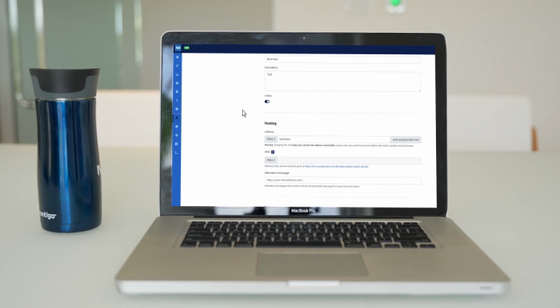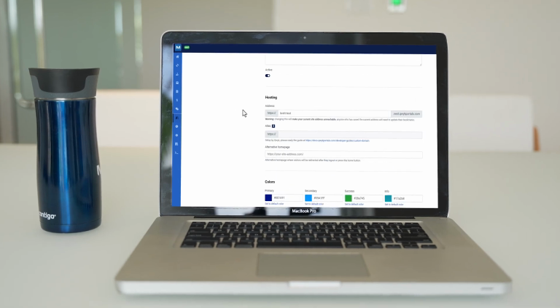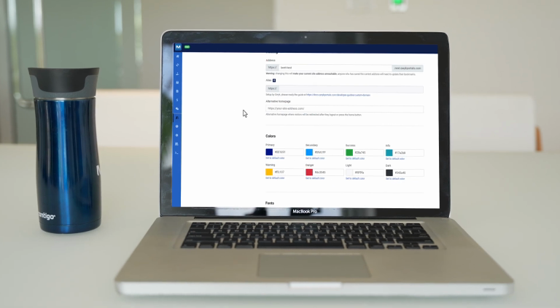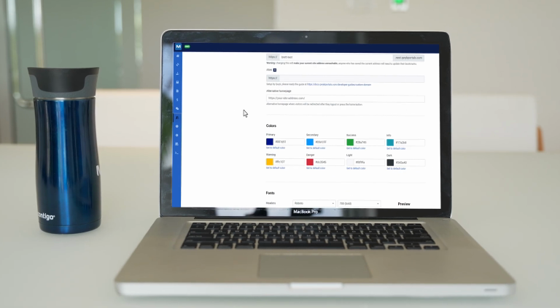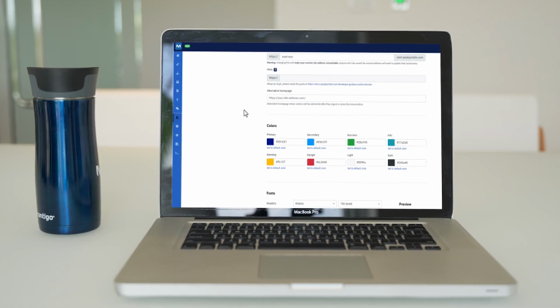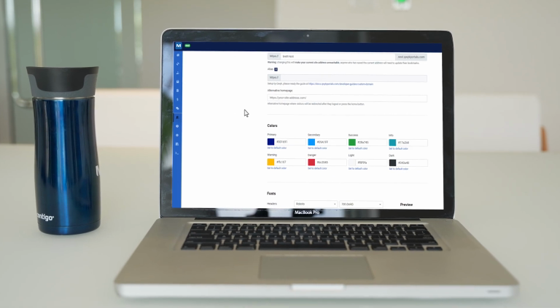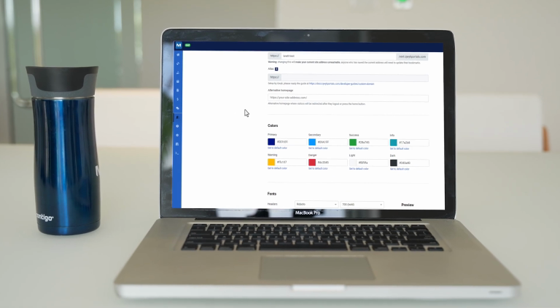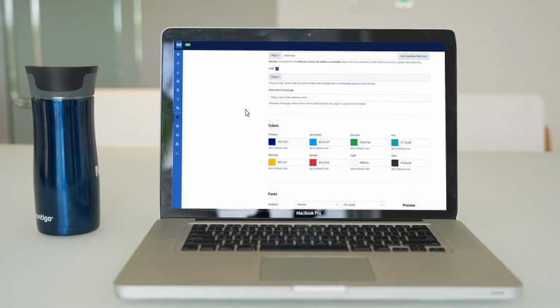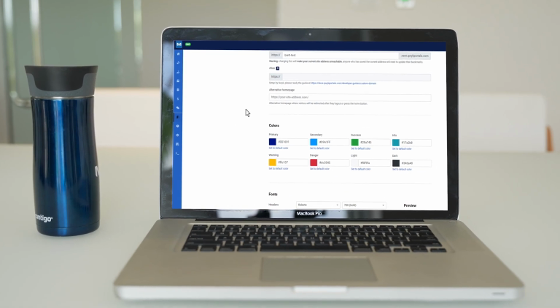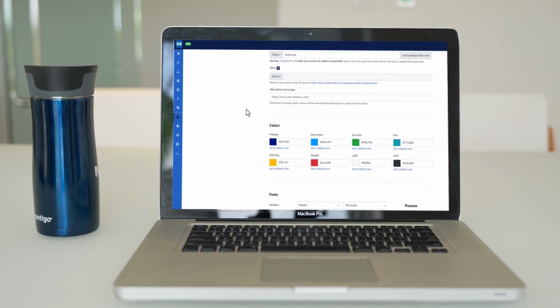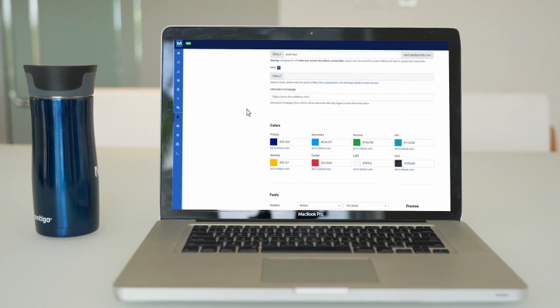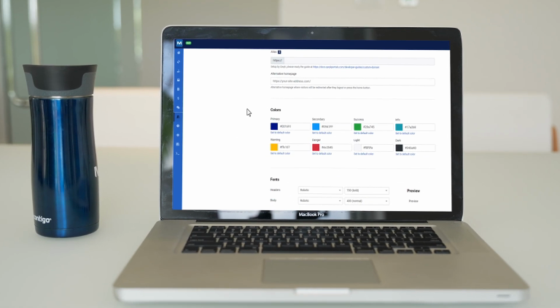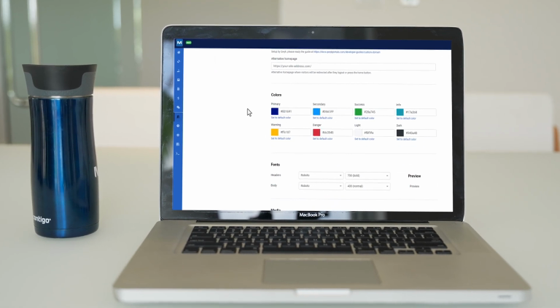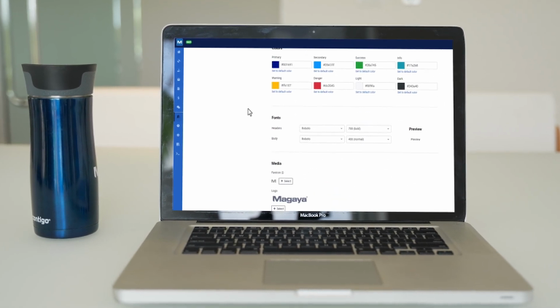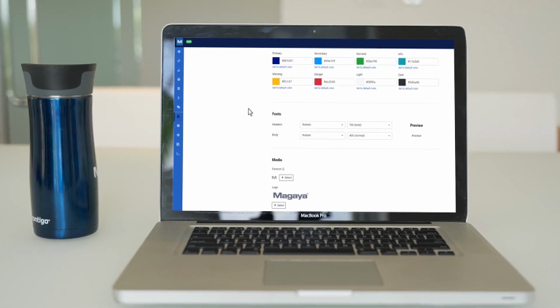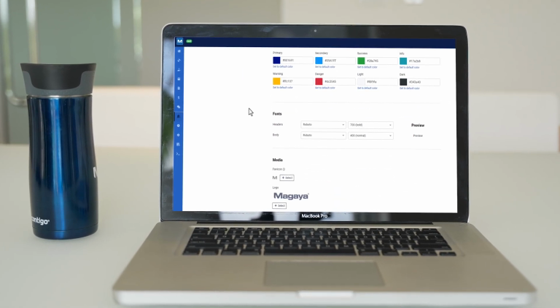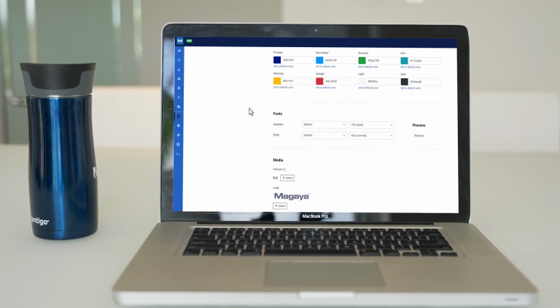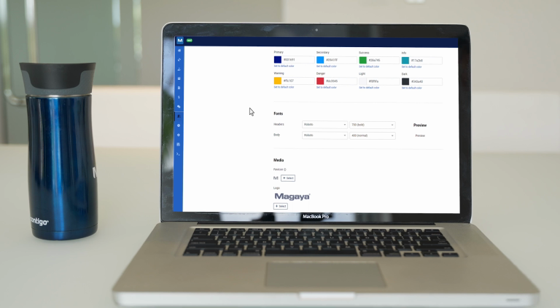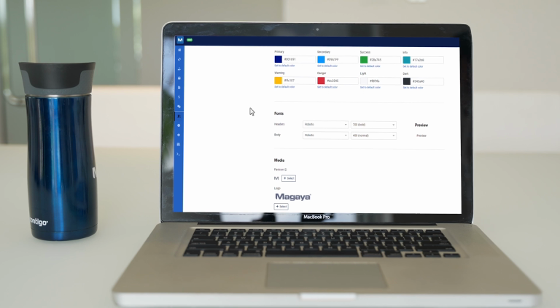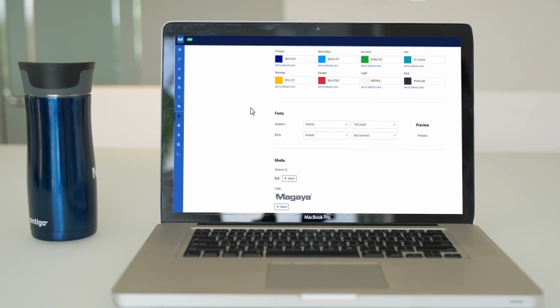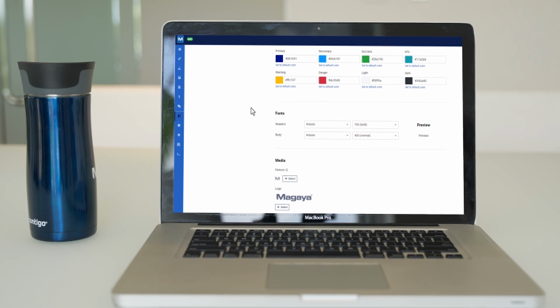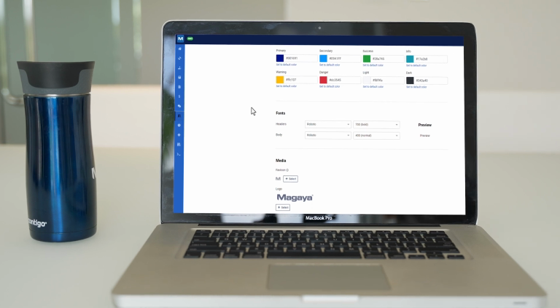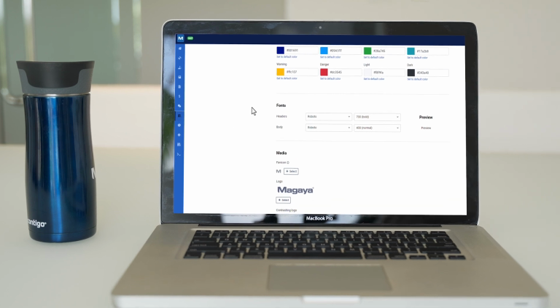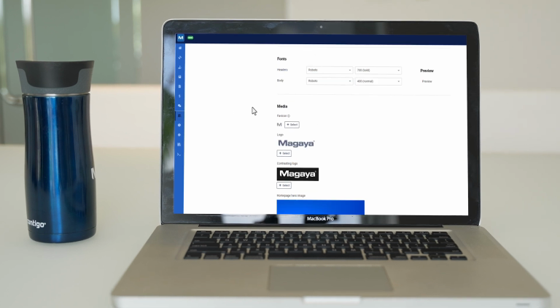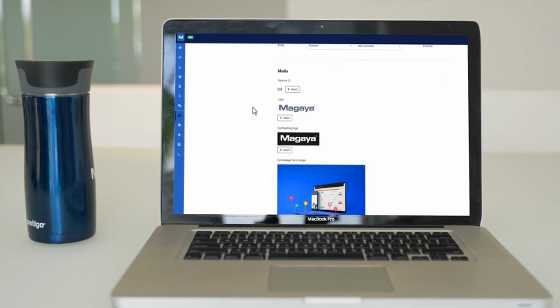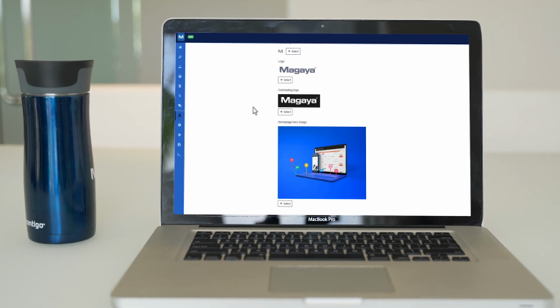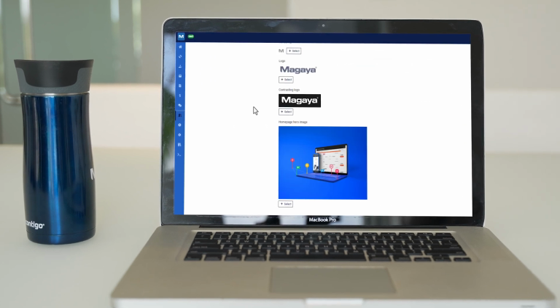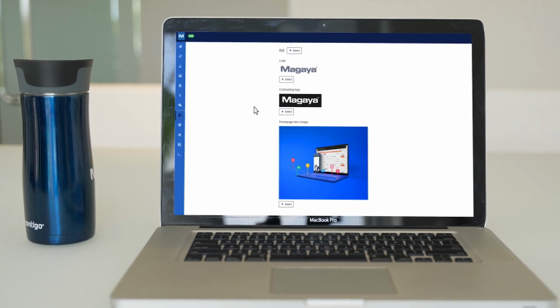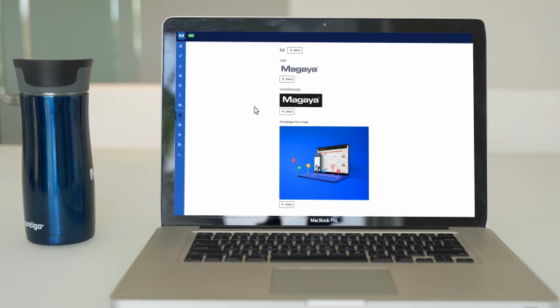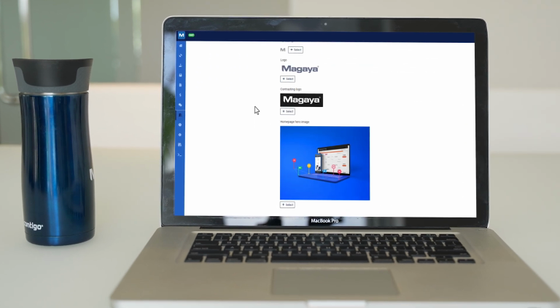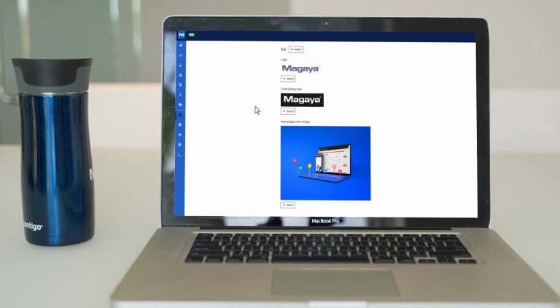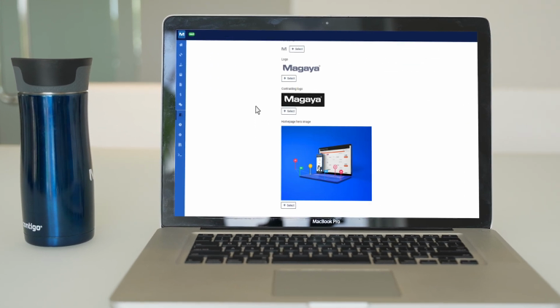Customize the site with your company's colors, fonts, and media such as your logo to brand it with your company's look and feel.